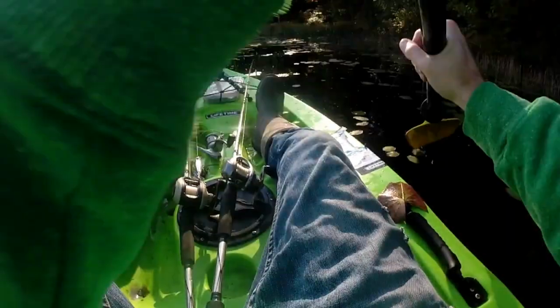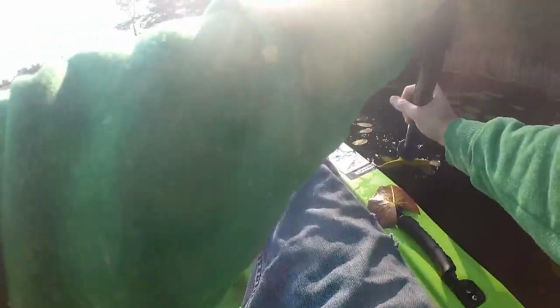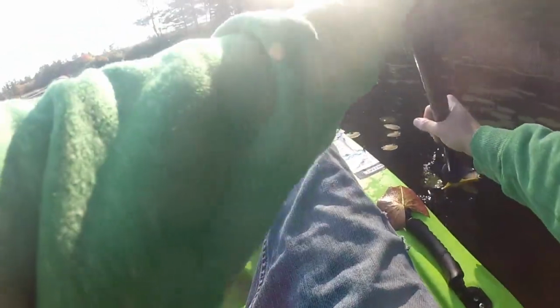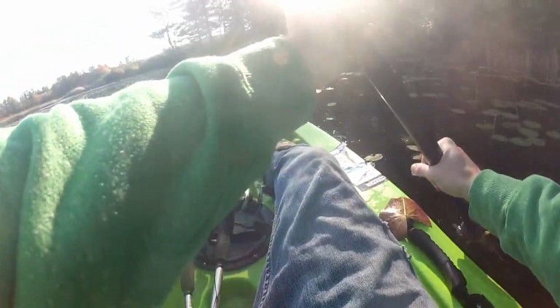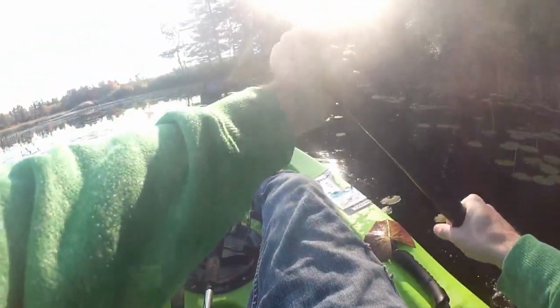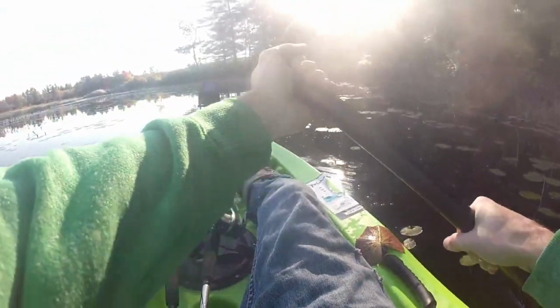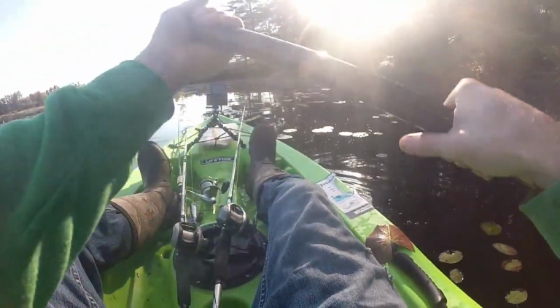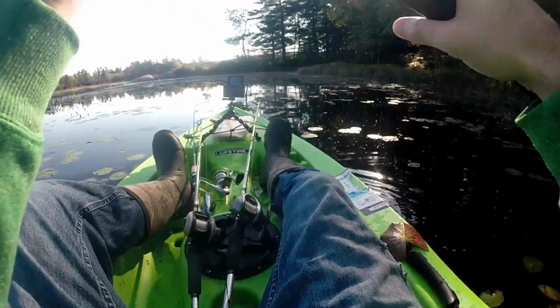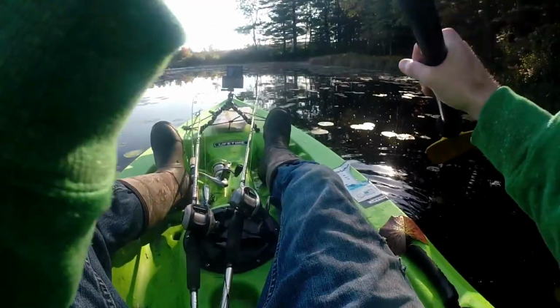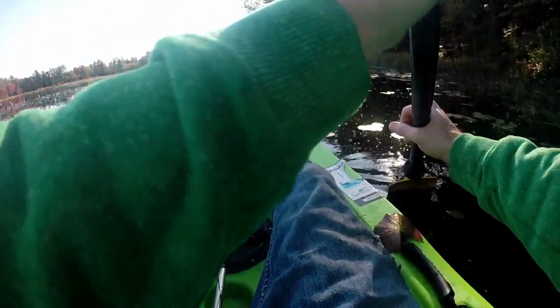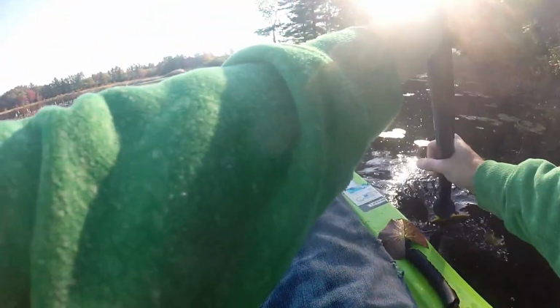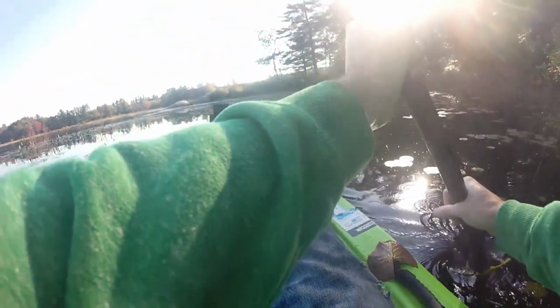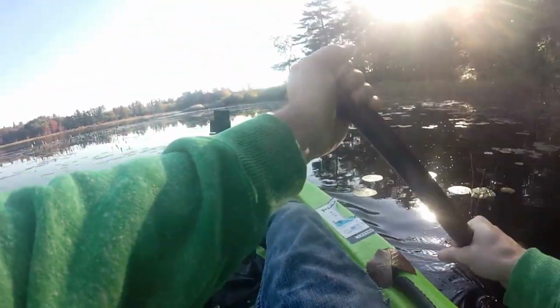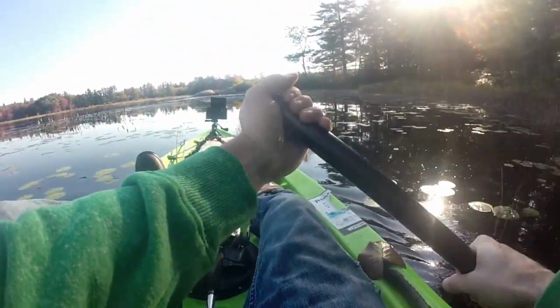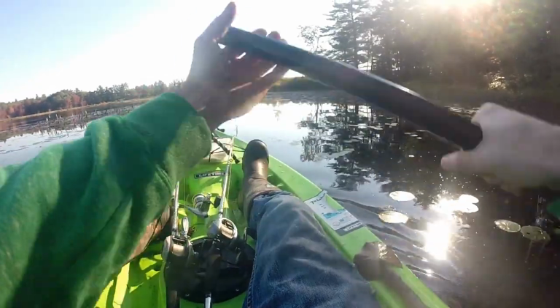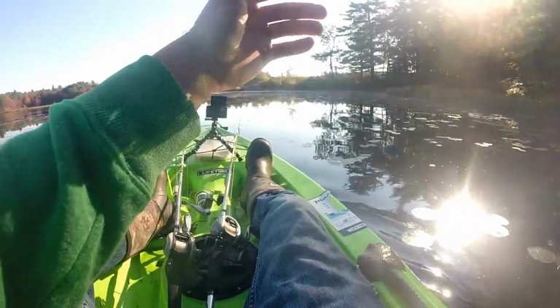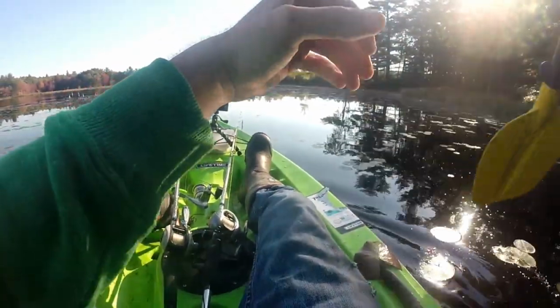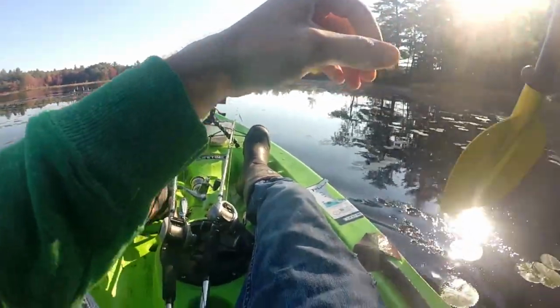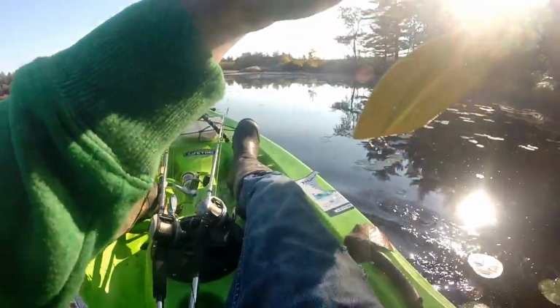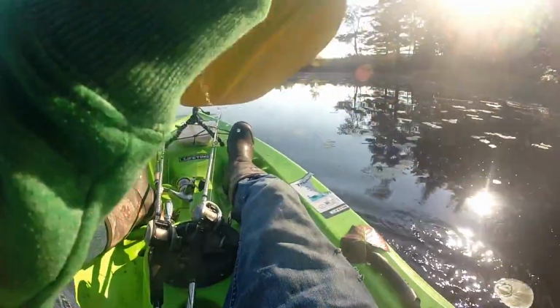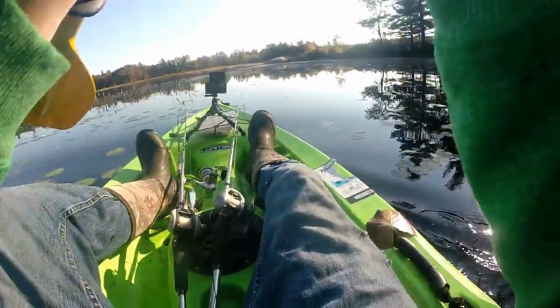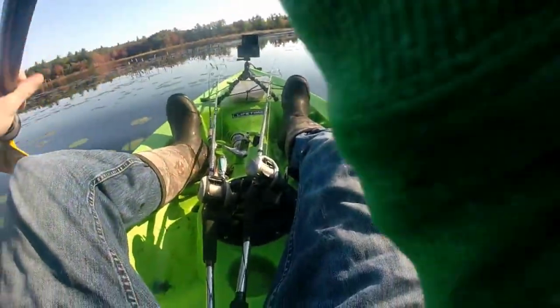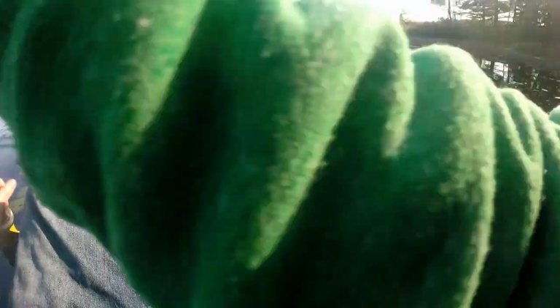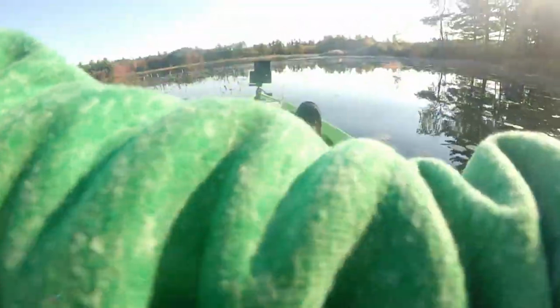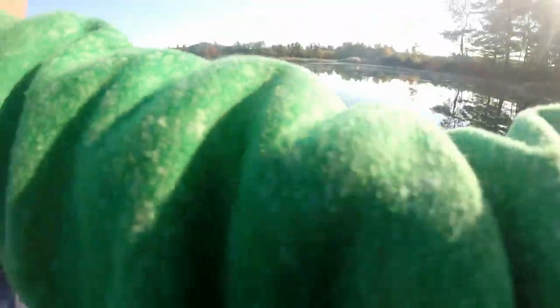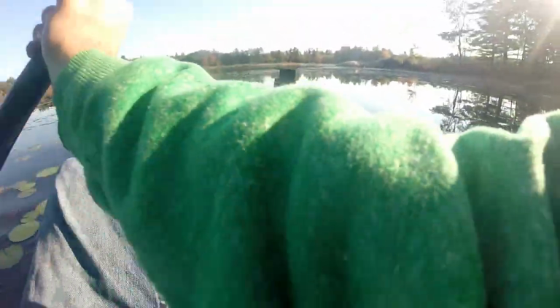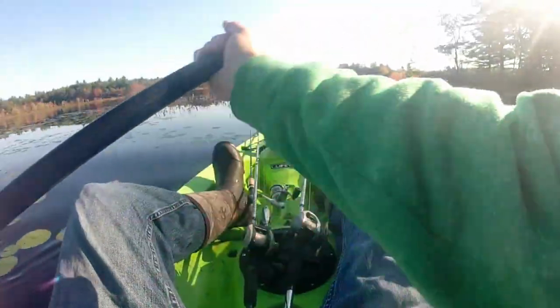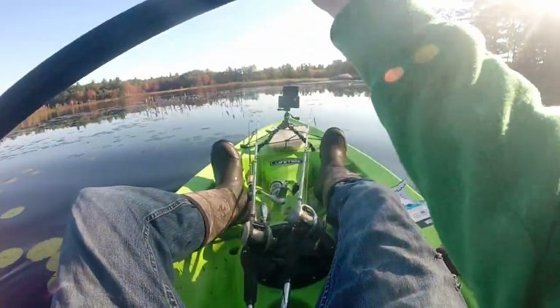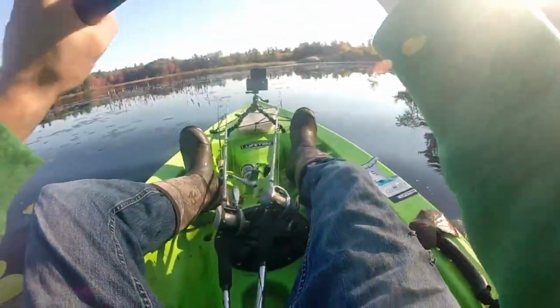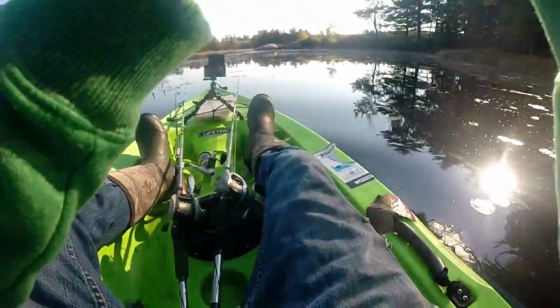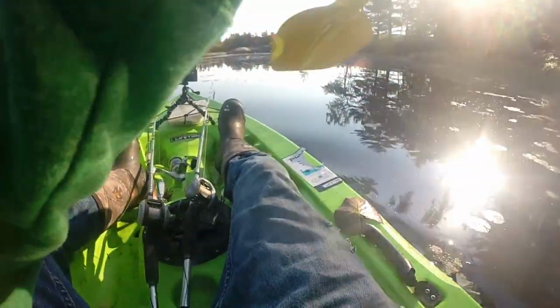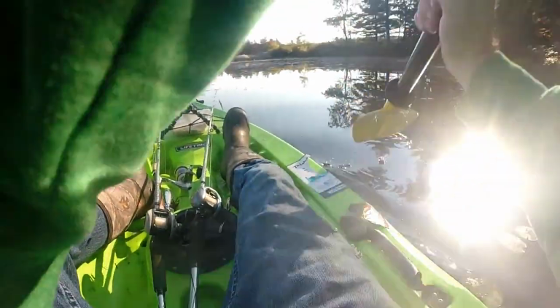No luck with that fish. I'm going to head back out to more open water so I can use my topwater bait for a little bit.